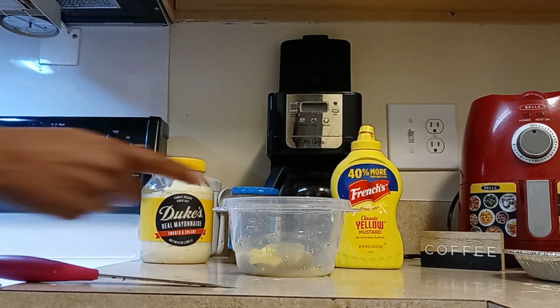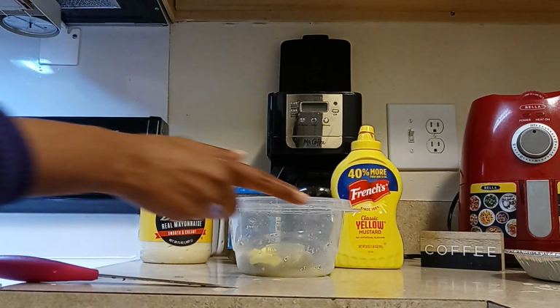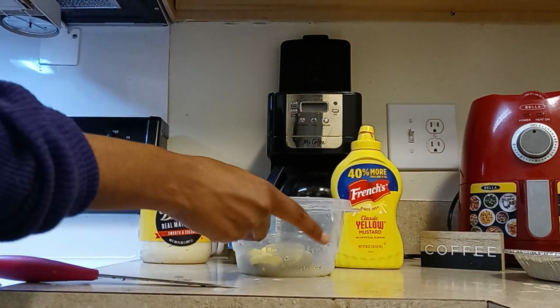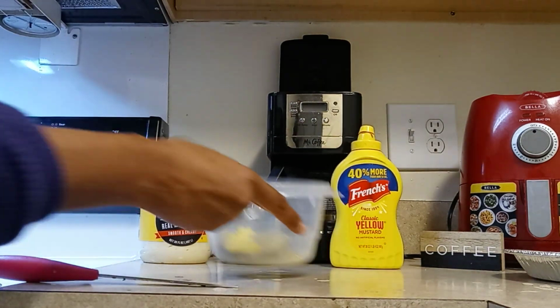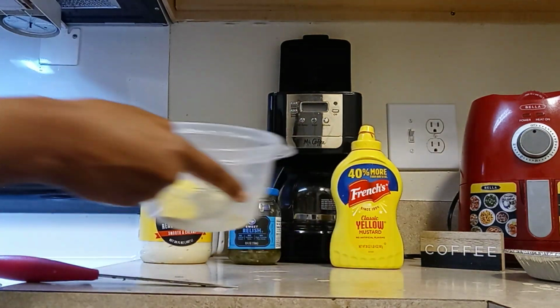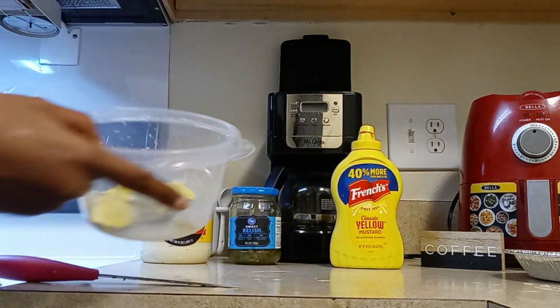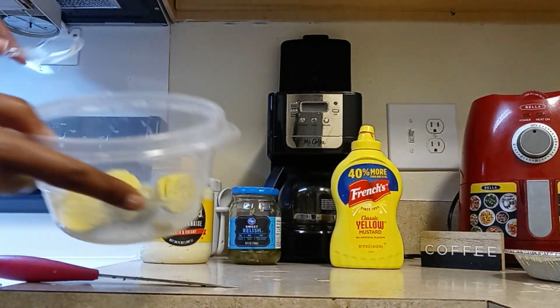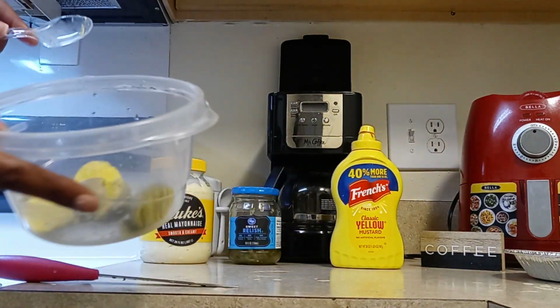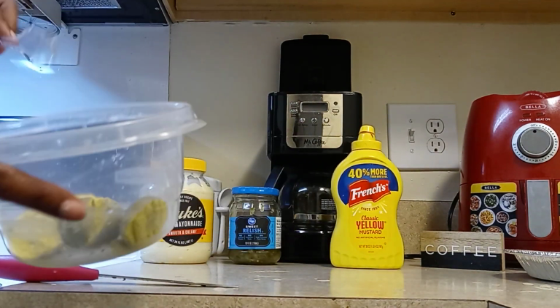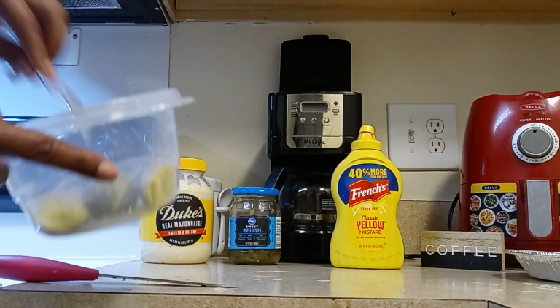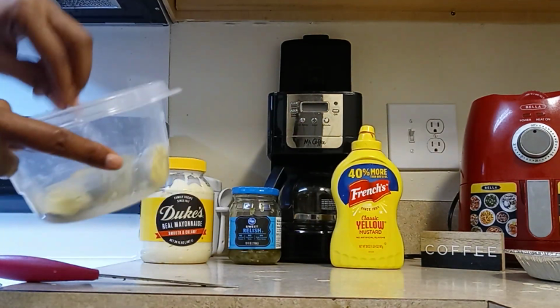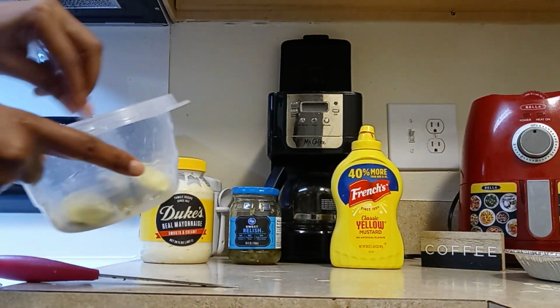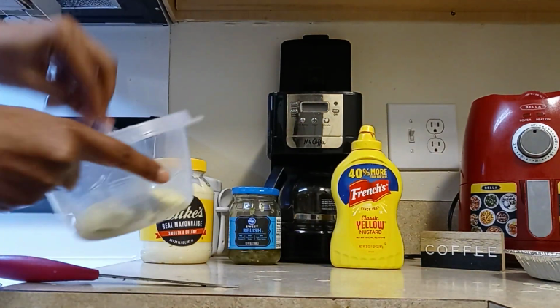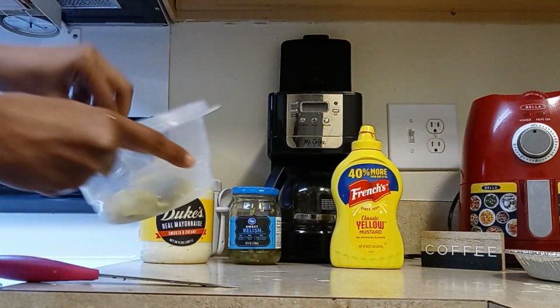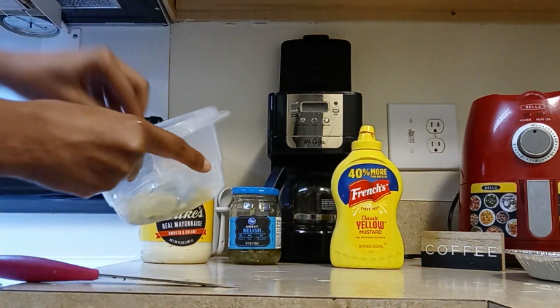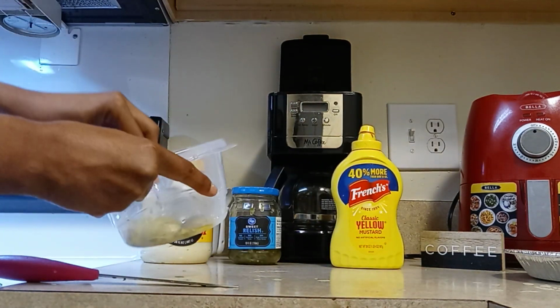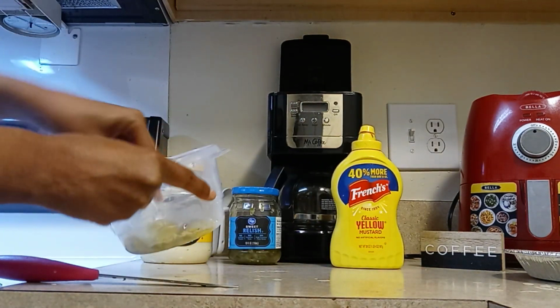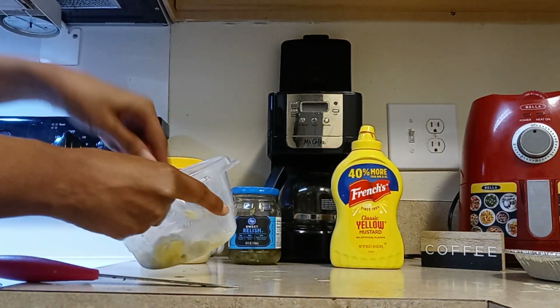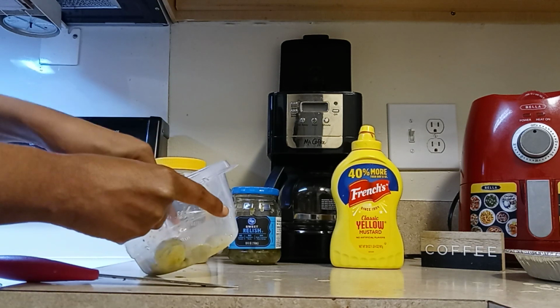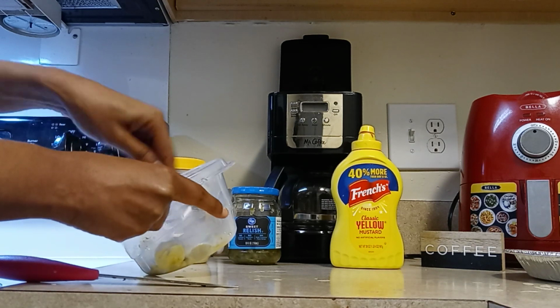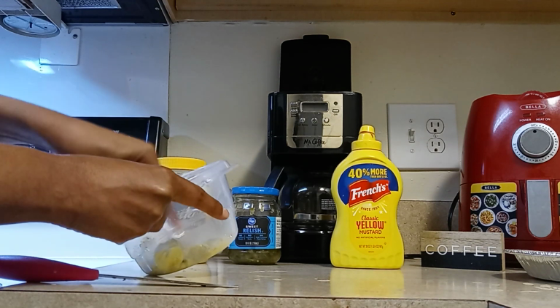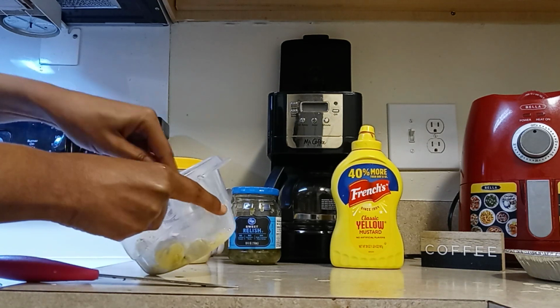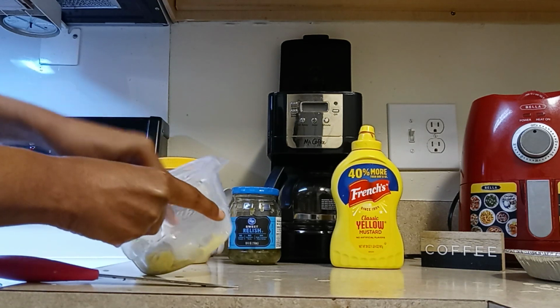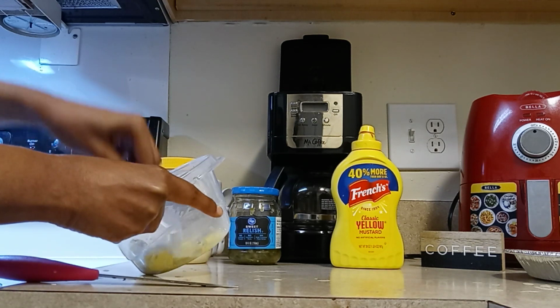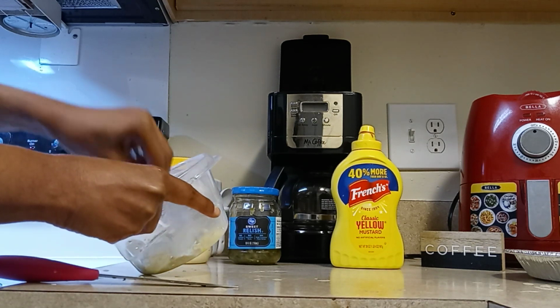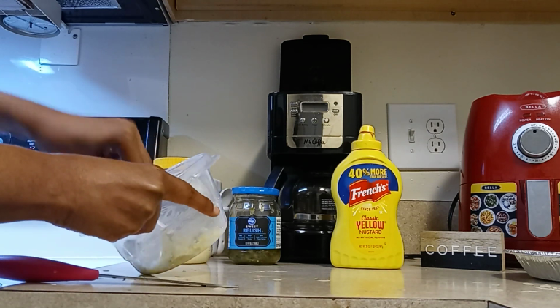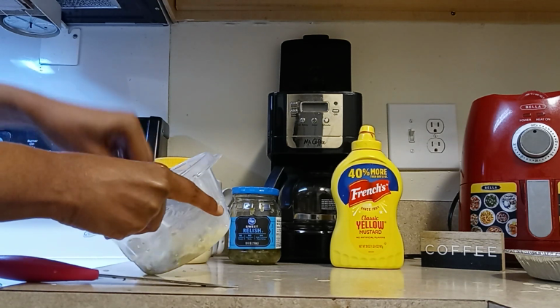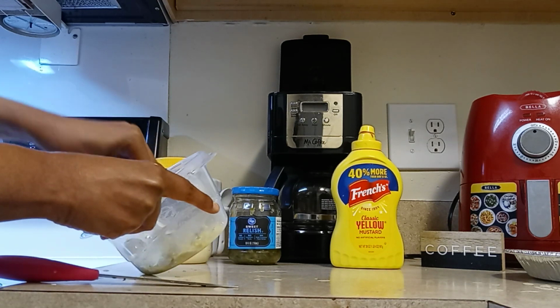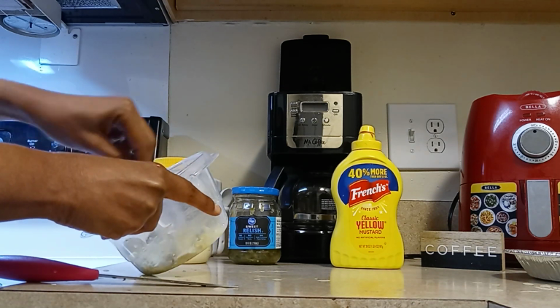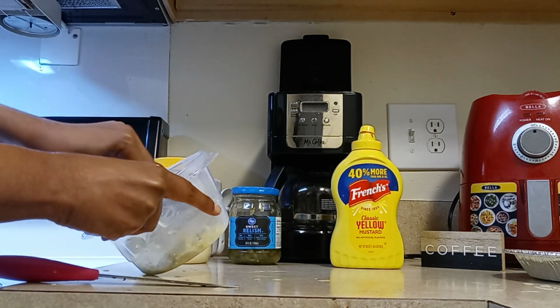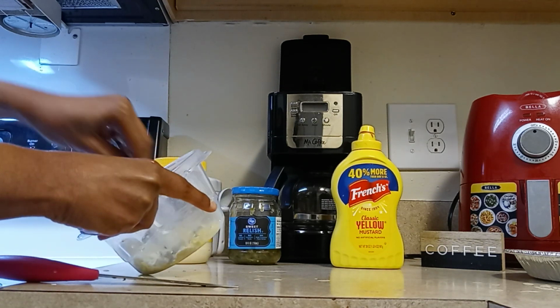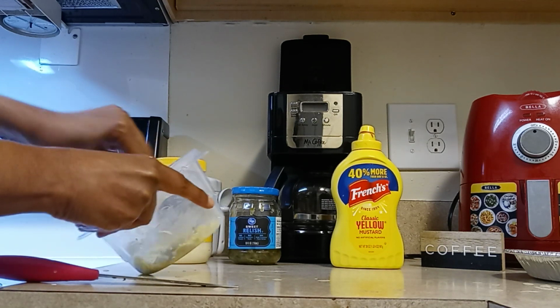Okay, so I got my yolk here. I'm gonna smash it.